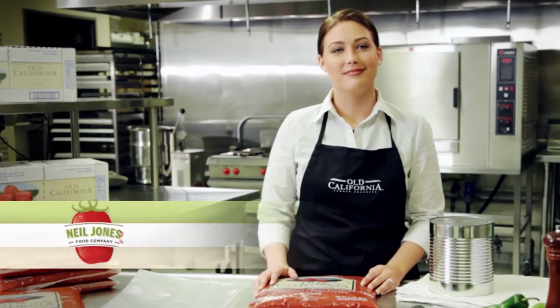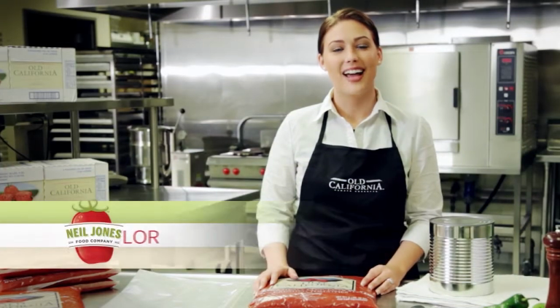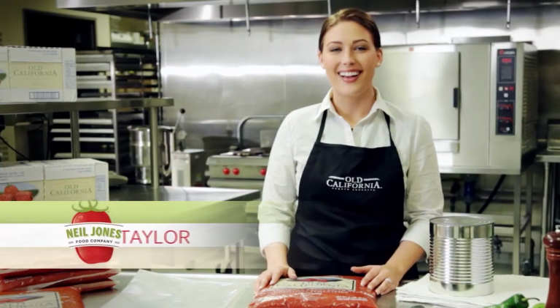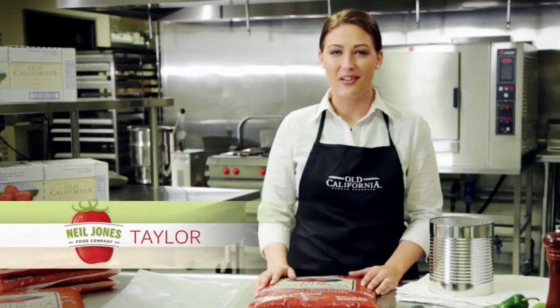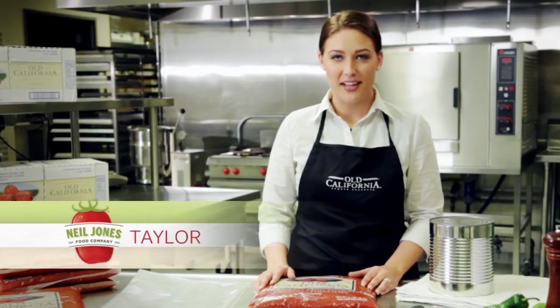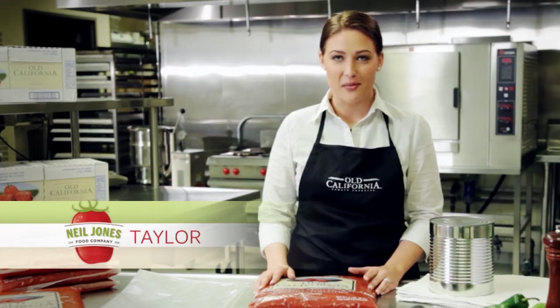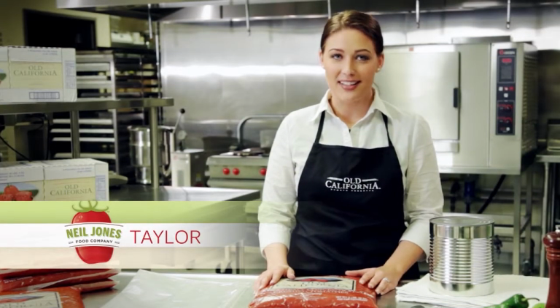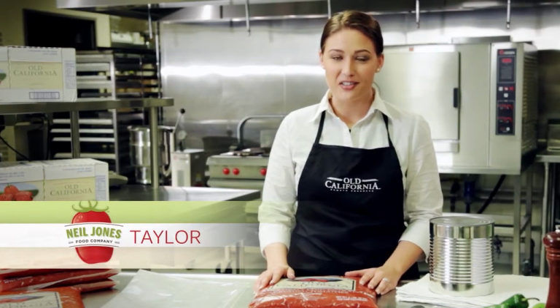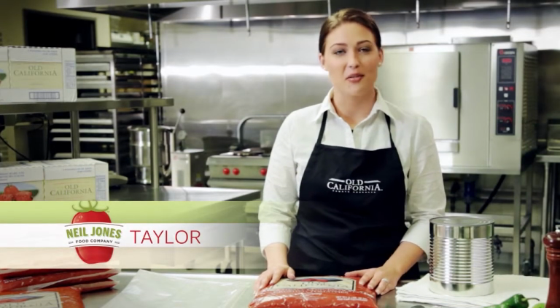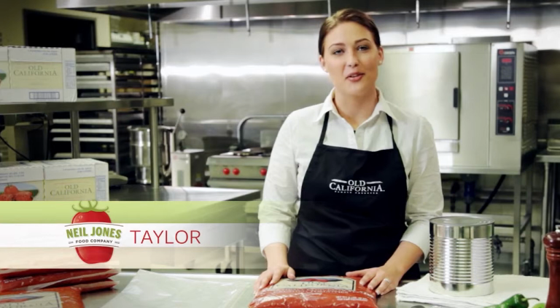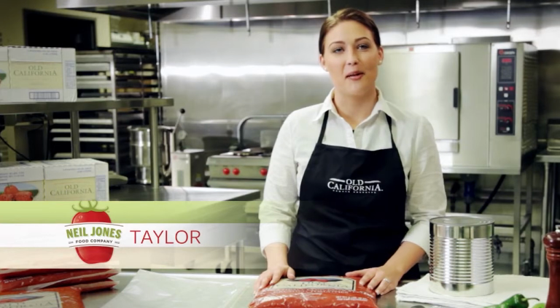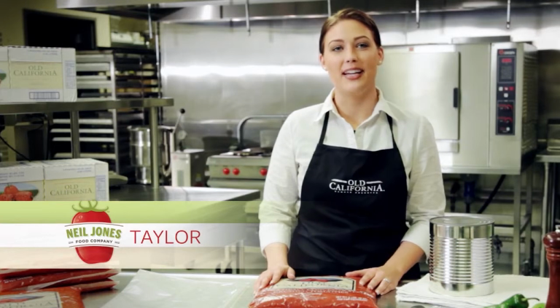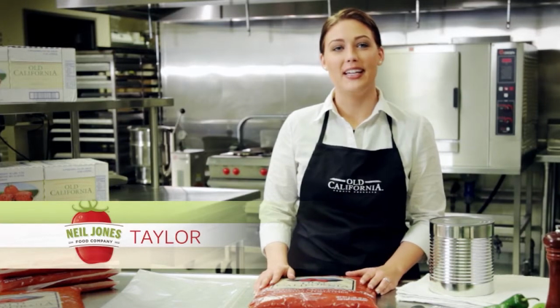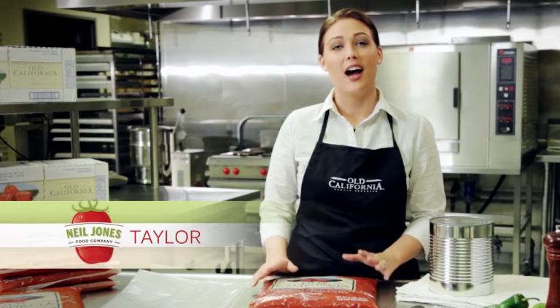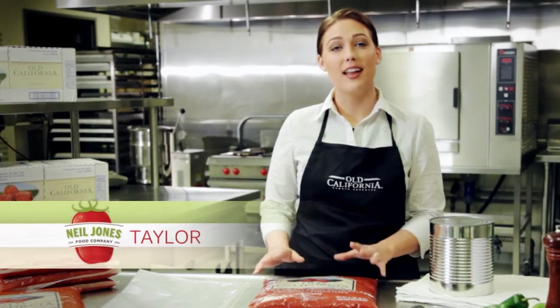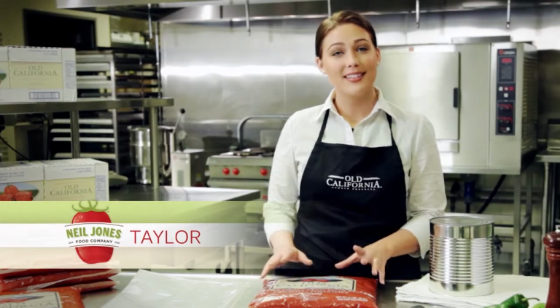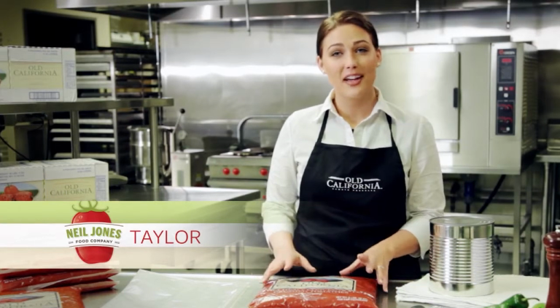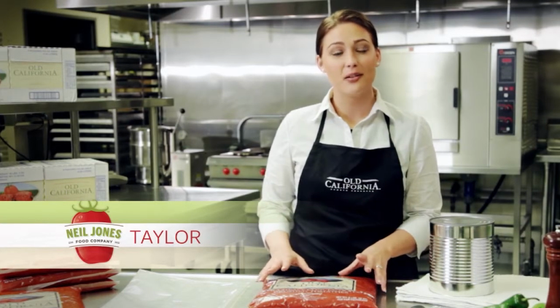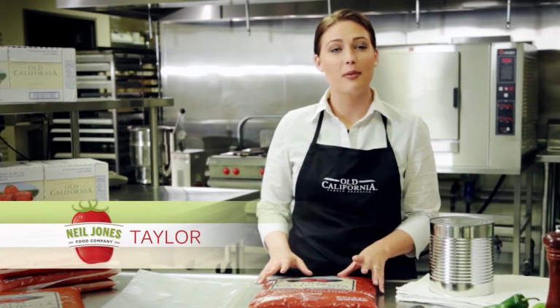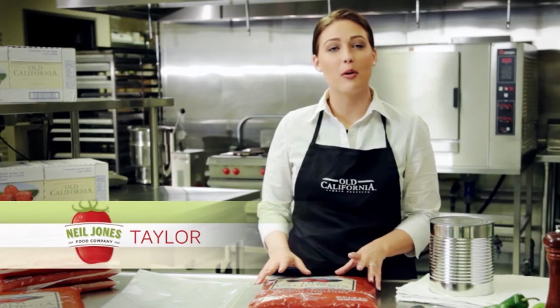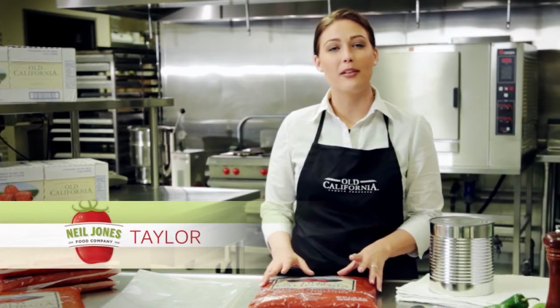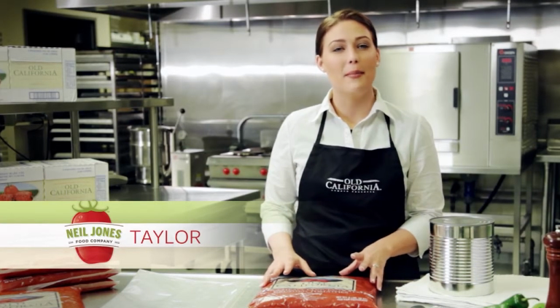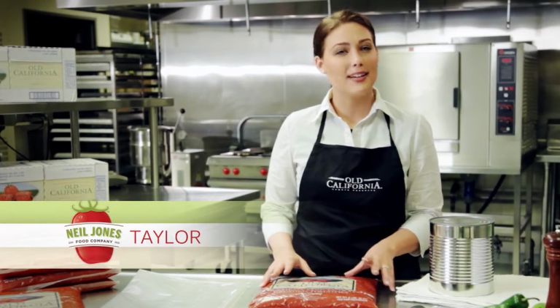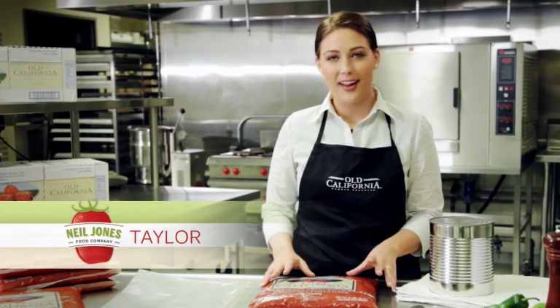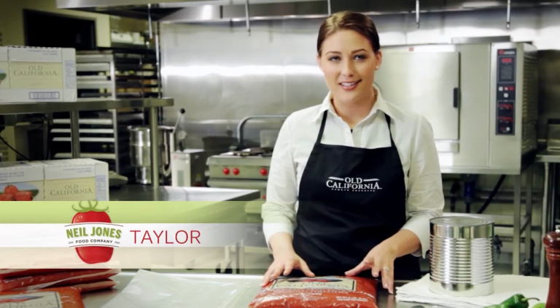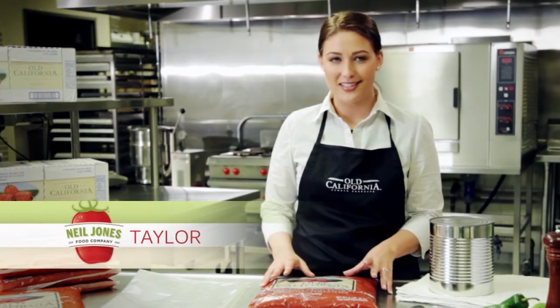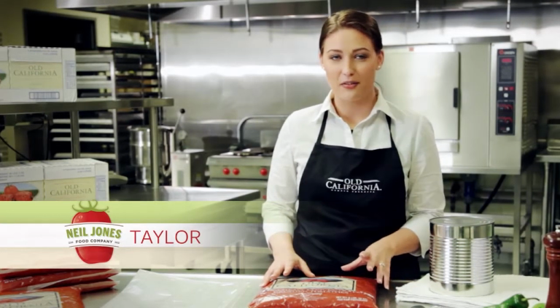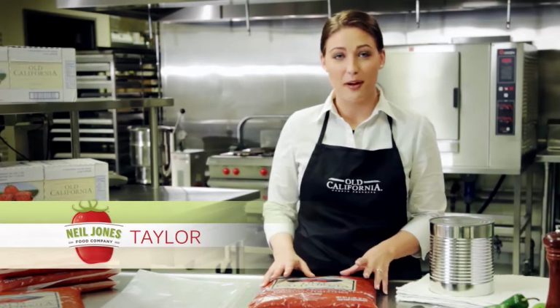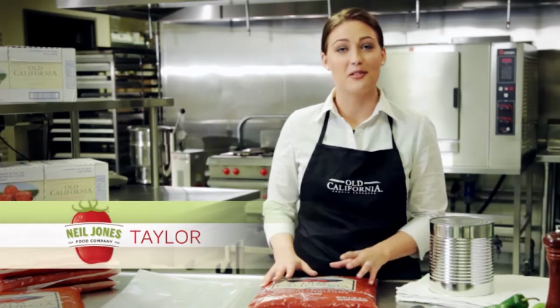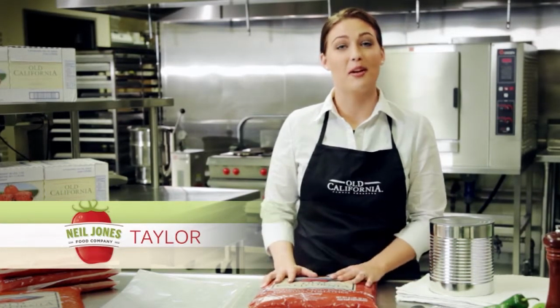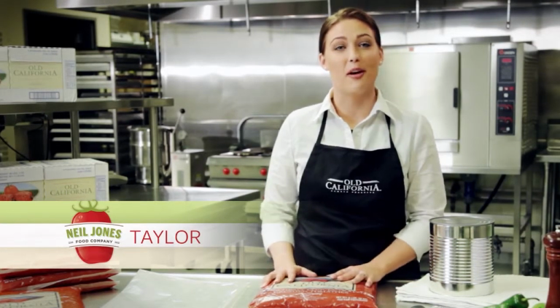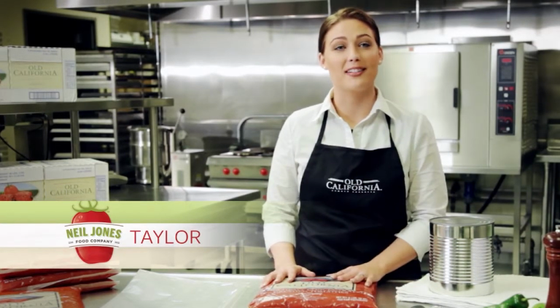Hi, I'm Taylor with the Neal Jones Food Company. I'd like to tell you a little bit more about the many advantages of our pouch tomato products.